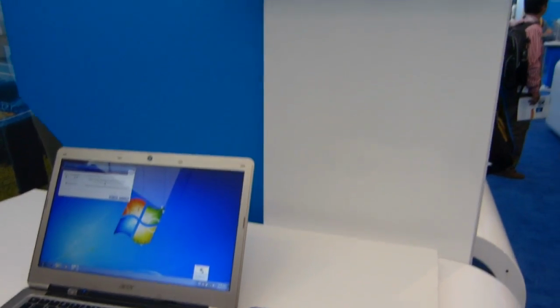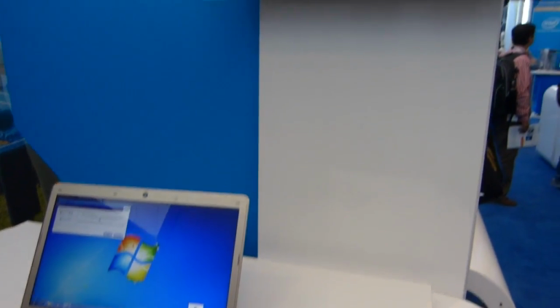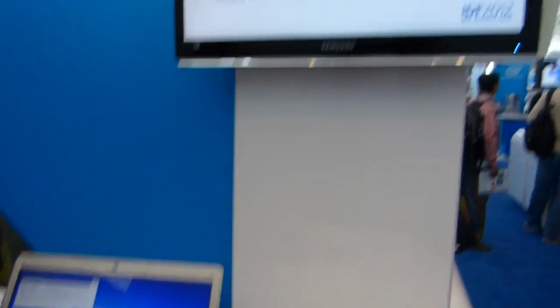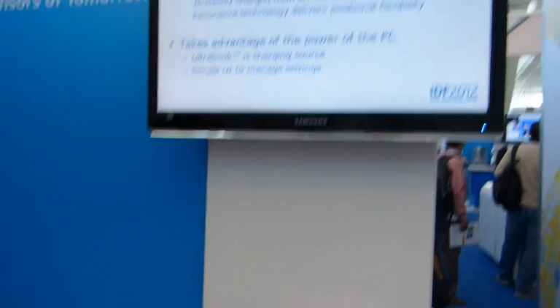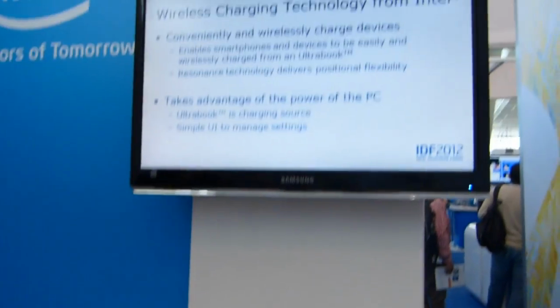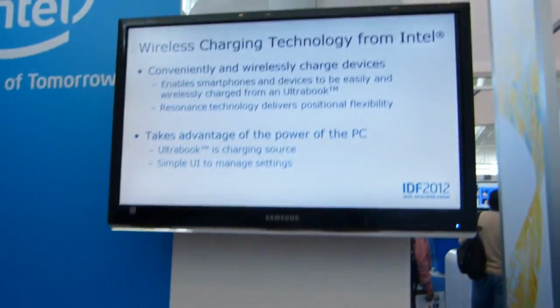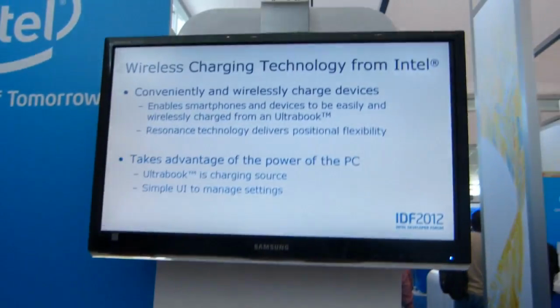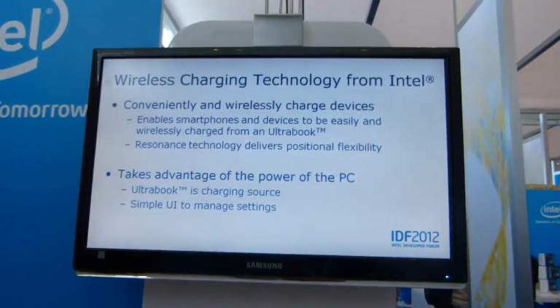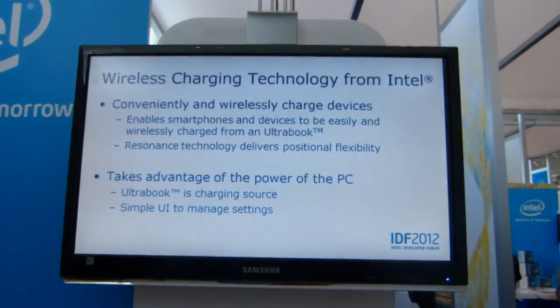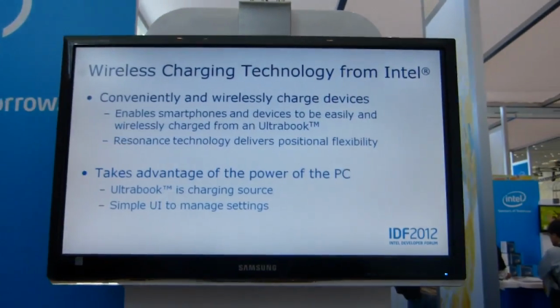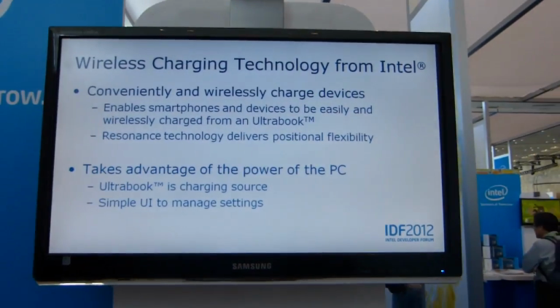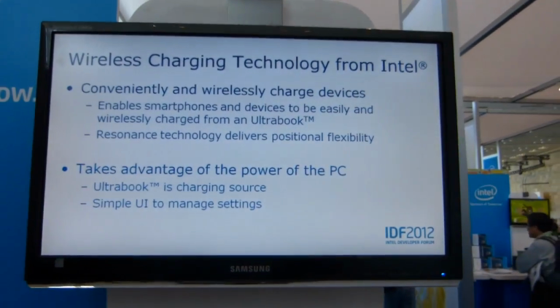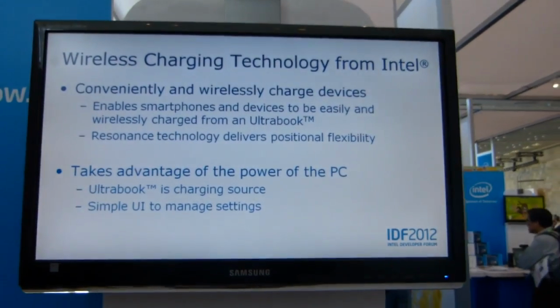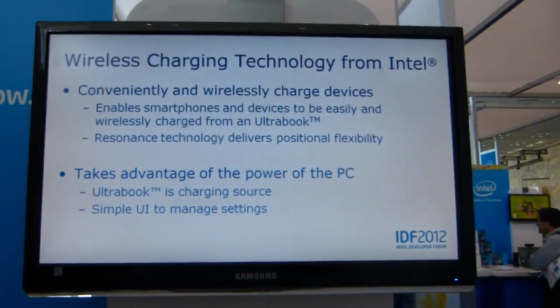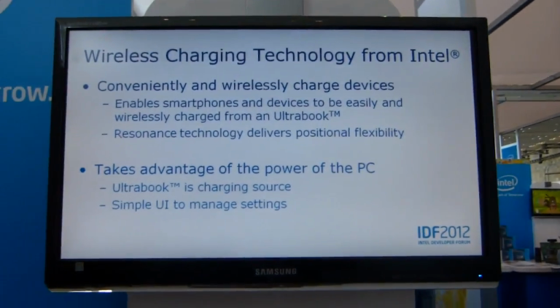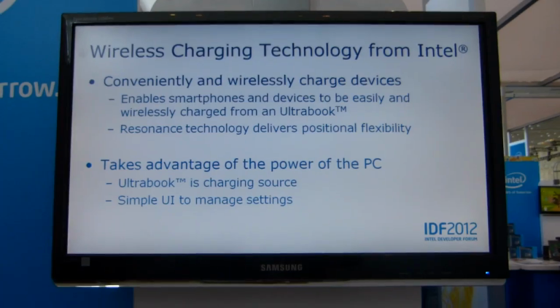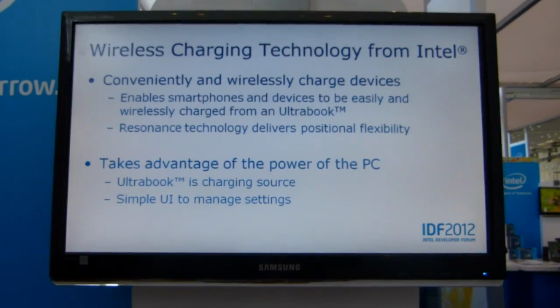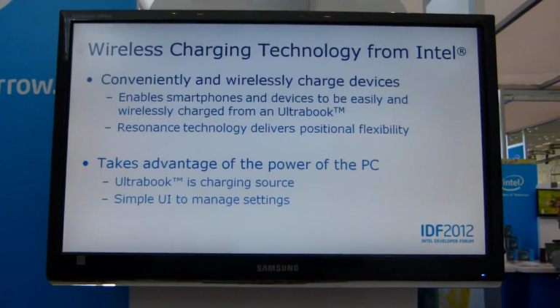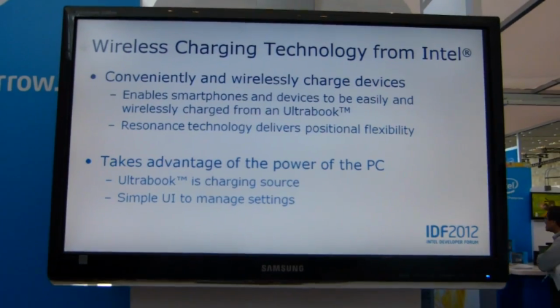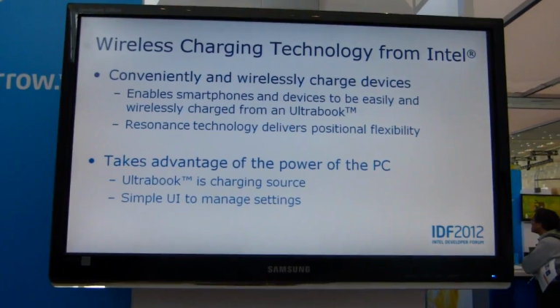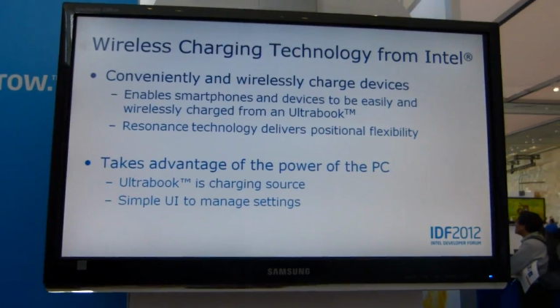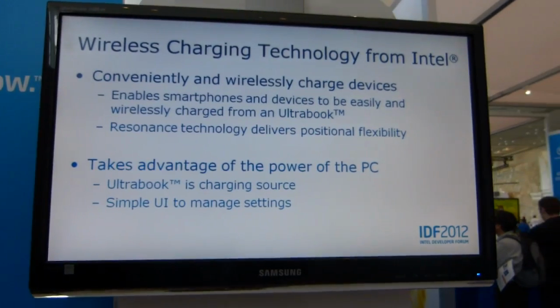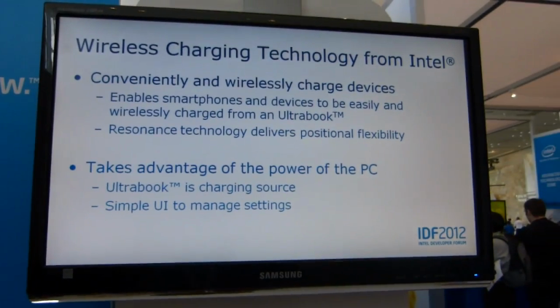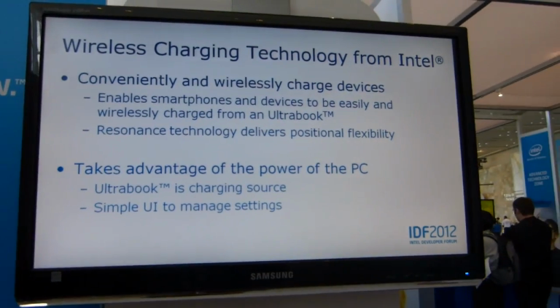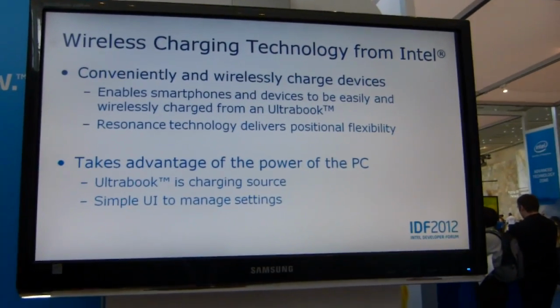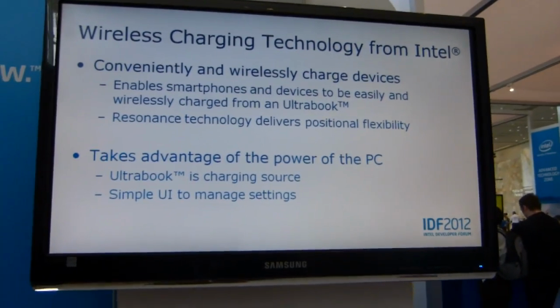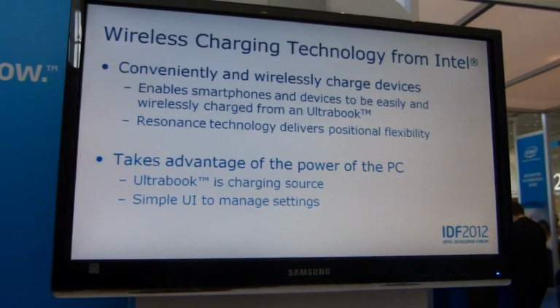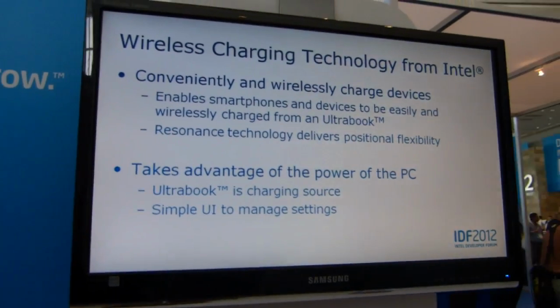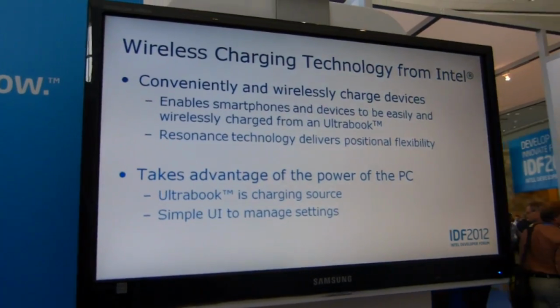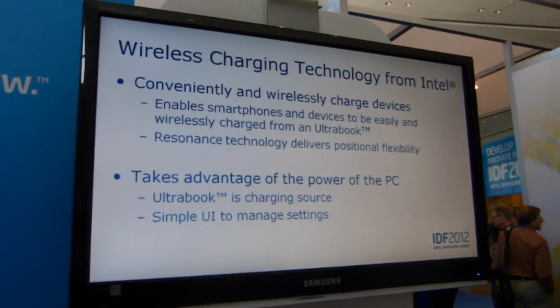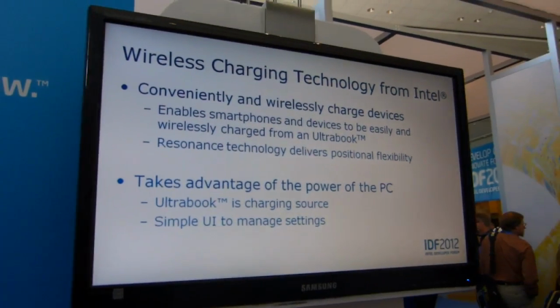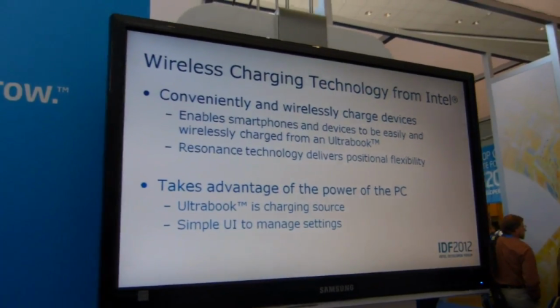It's early days. Wireless charging demo then at IDF 2012 San Francisco. This is Chippy from Ultrabooknews.com.